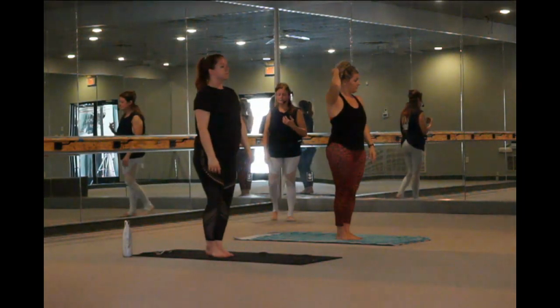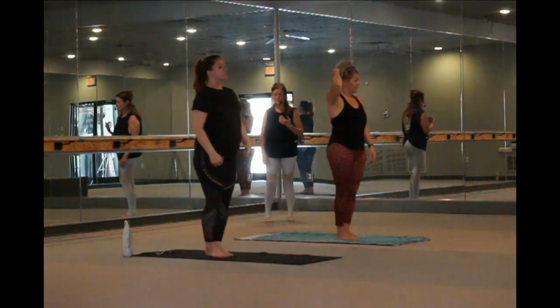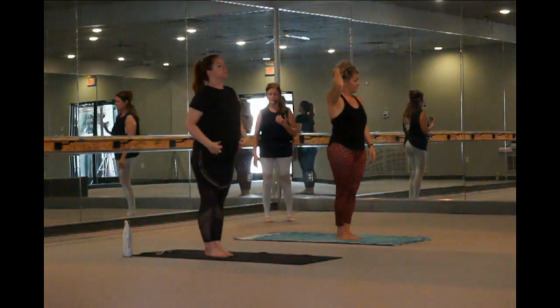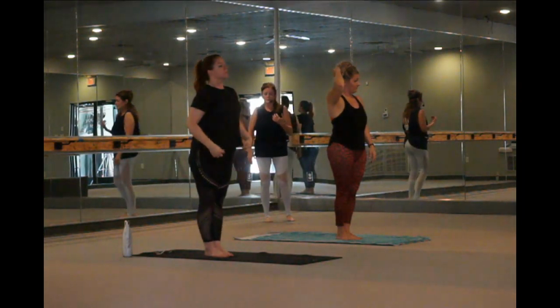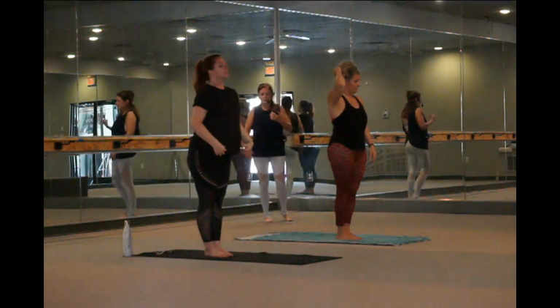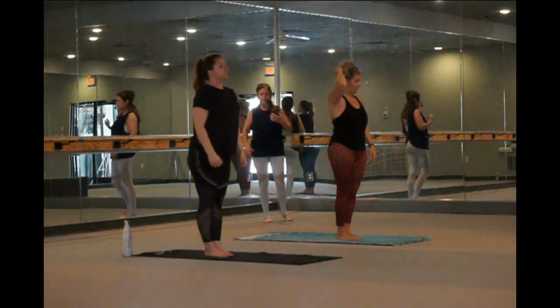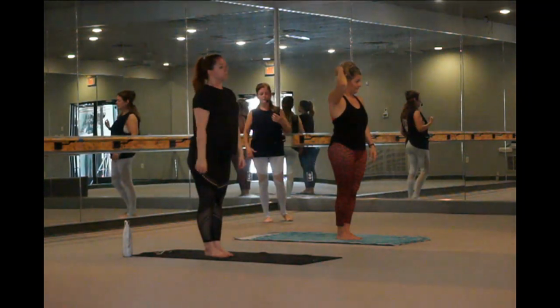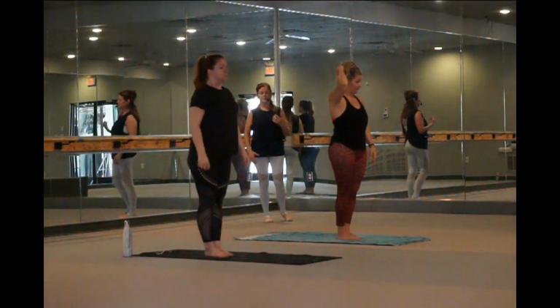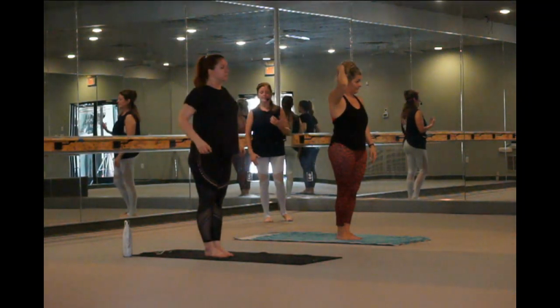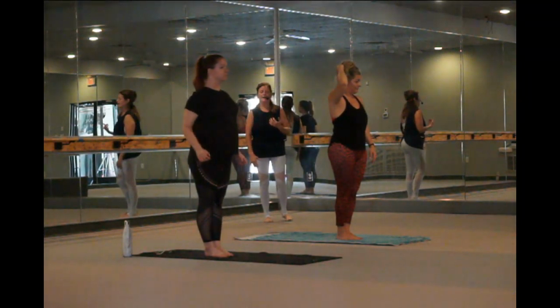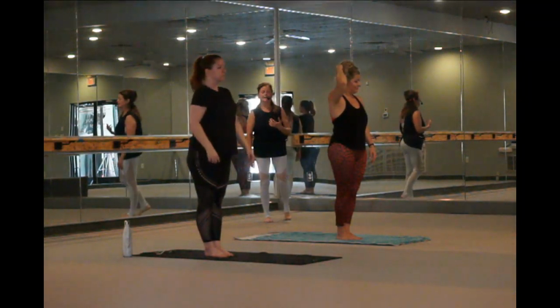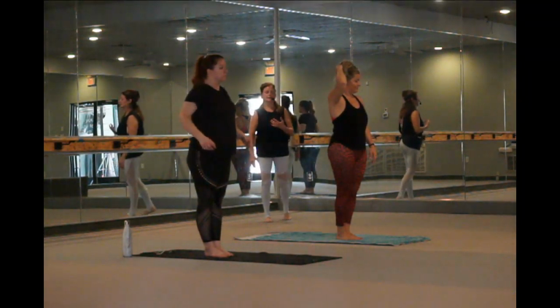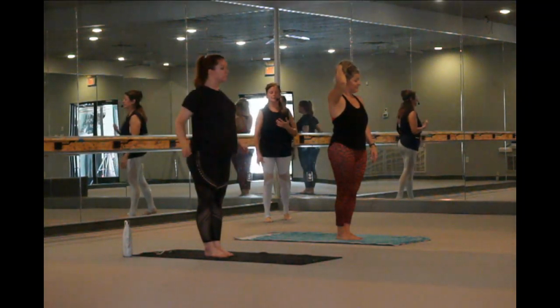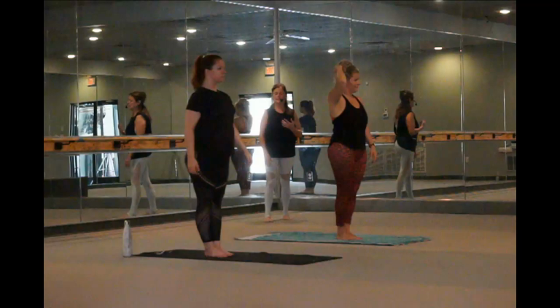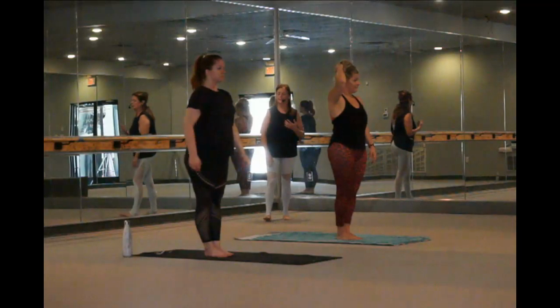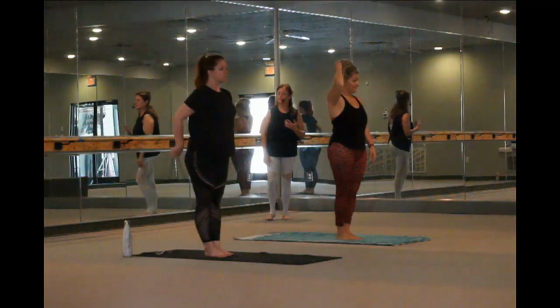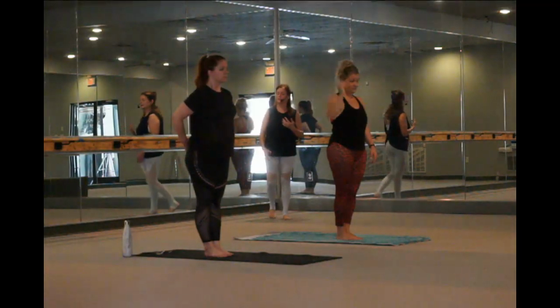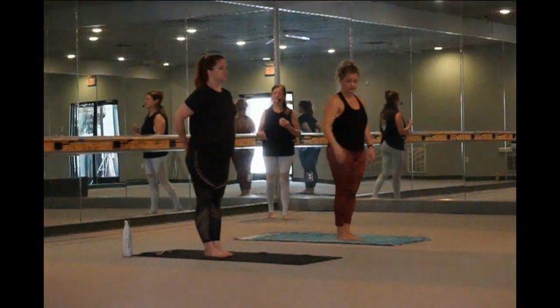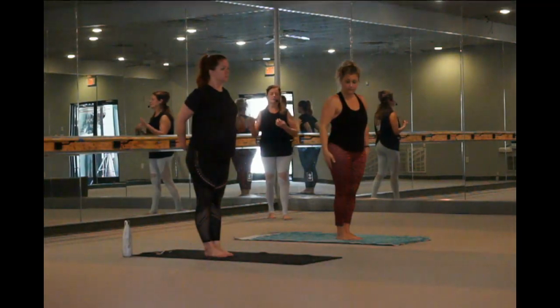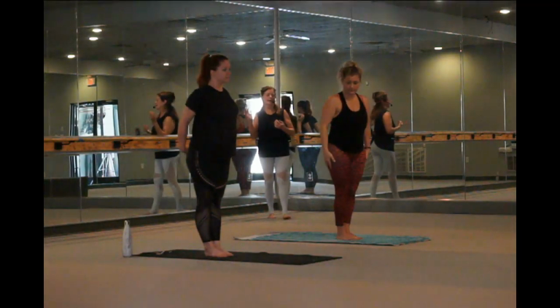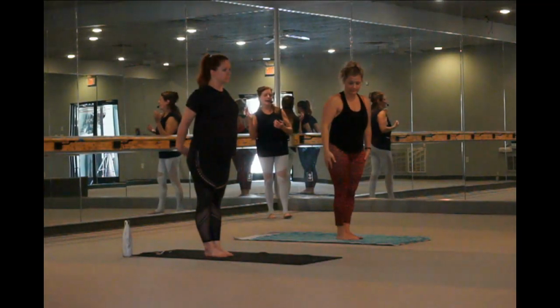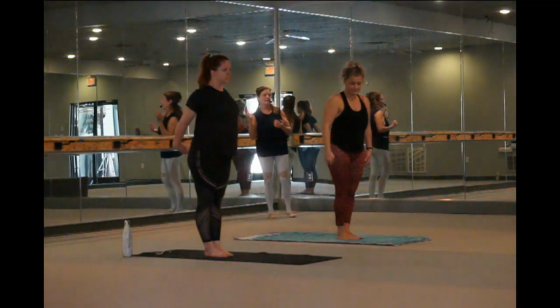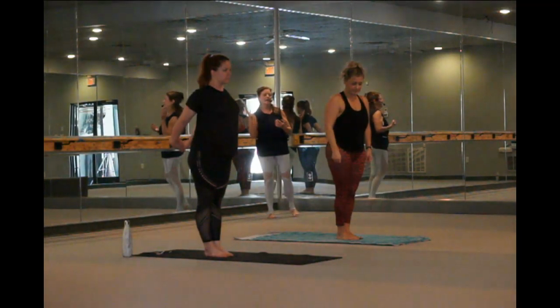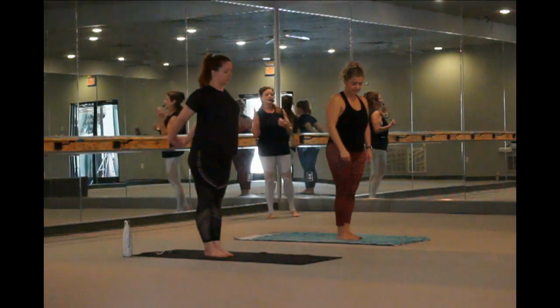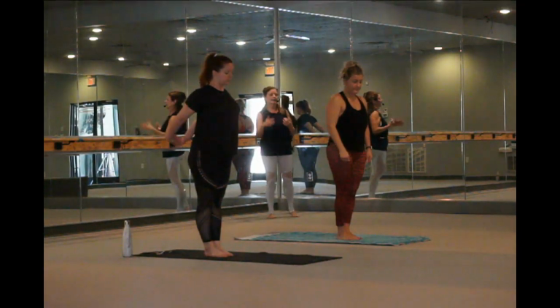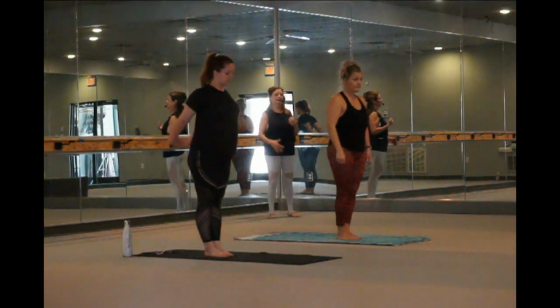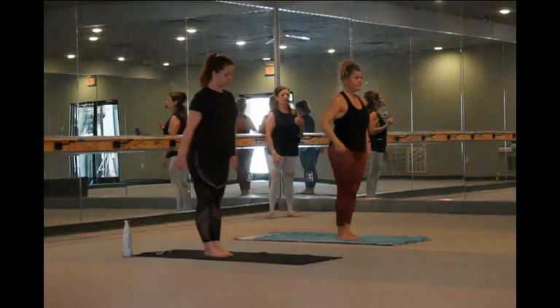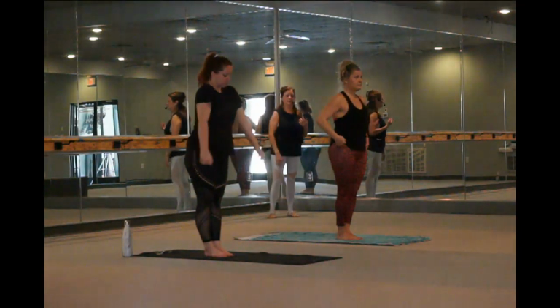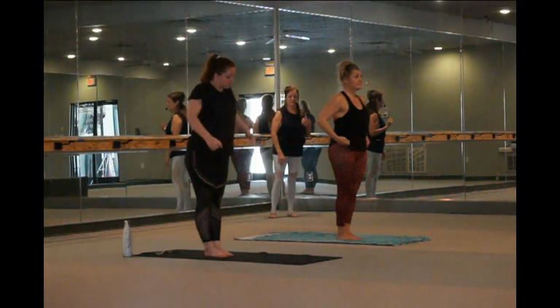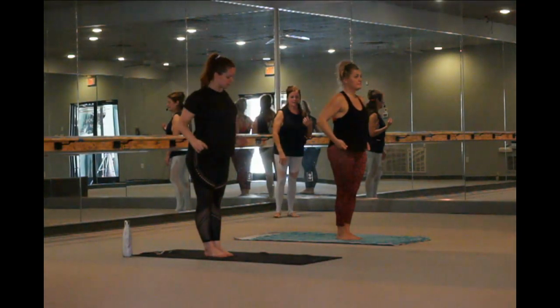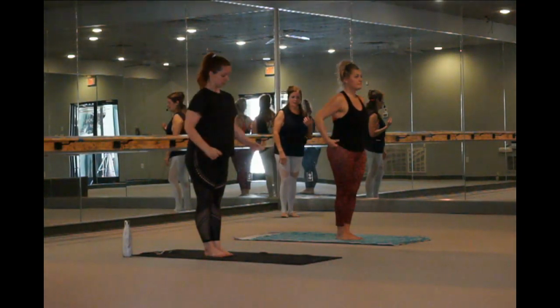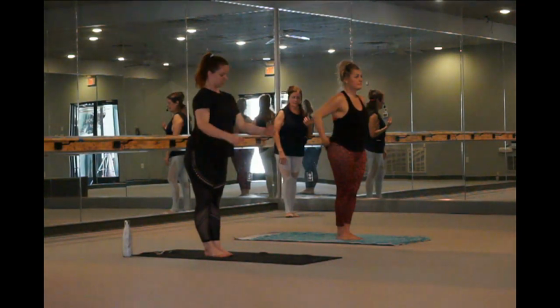Arms down by your side. Maybe roll those shoulders up, back, and down. Let go of any tension, stress that you might have. Let it go for this practice.